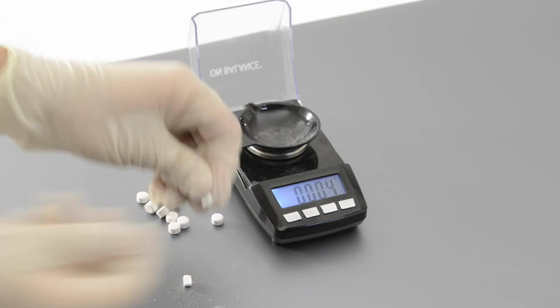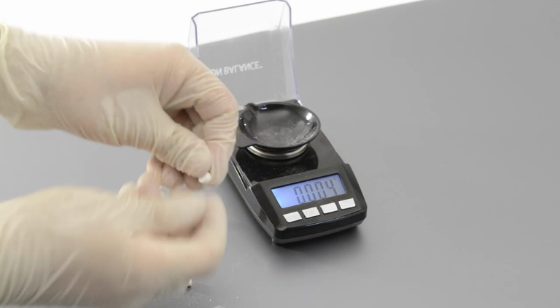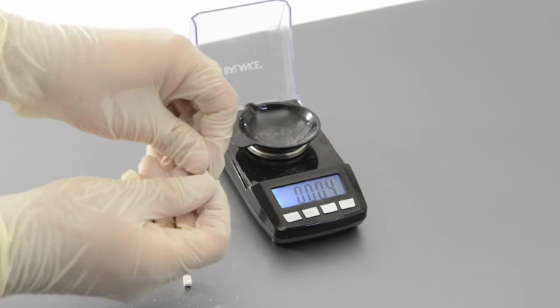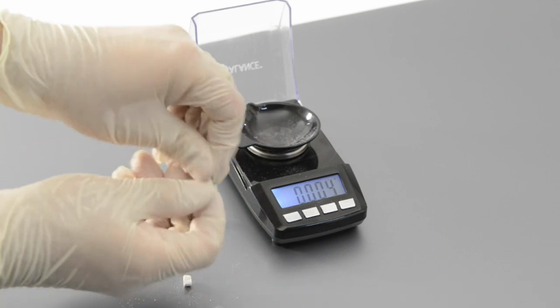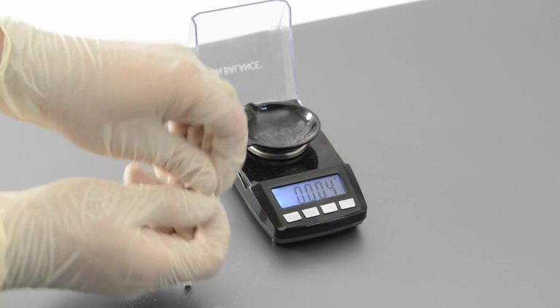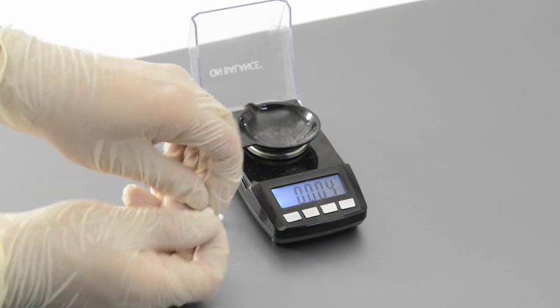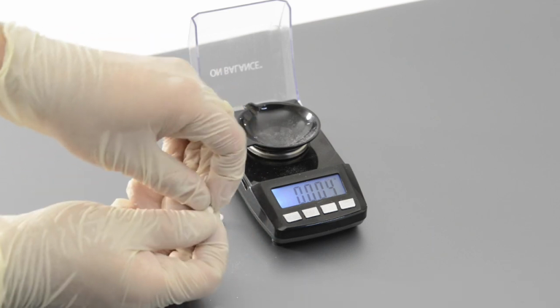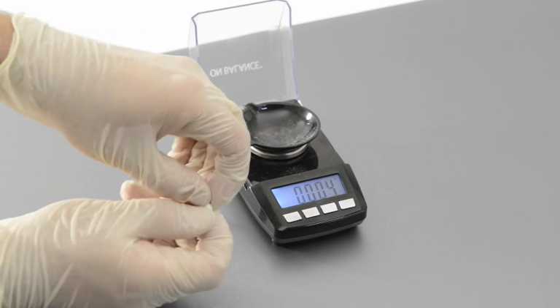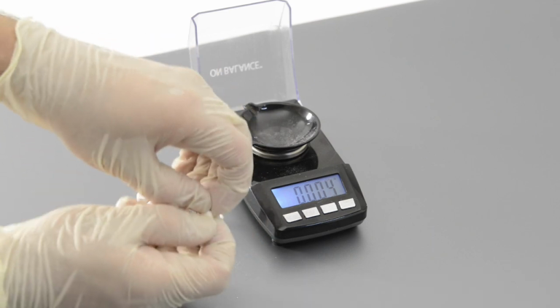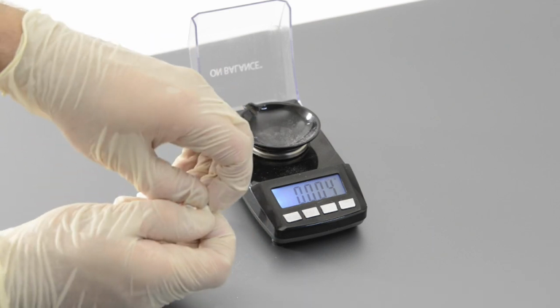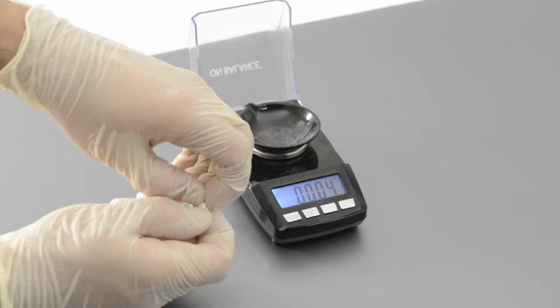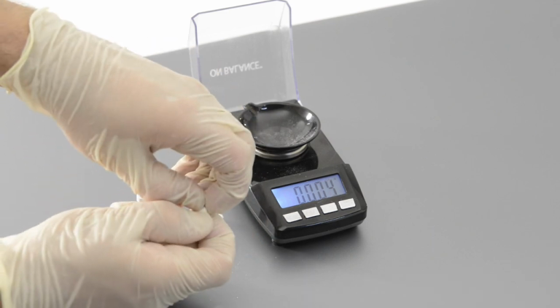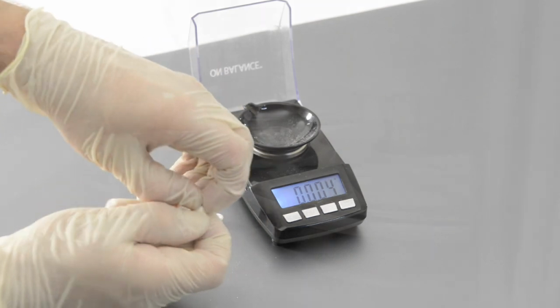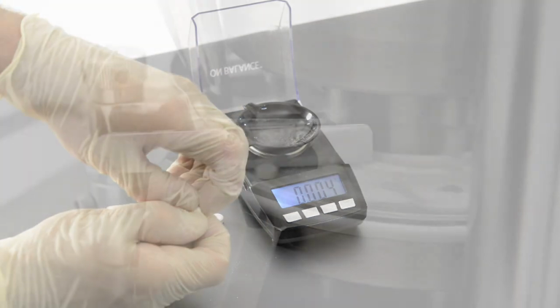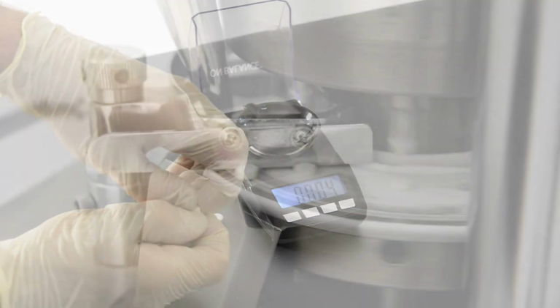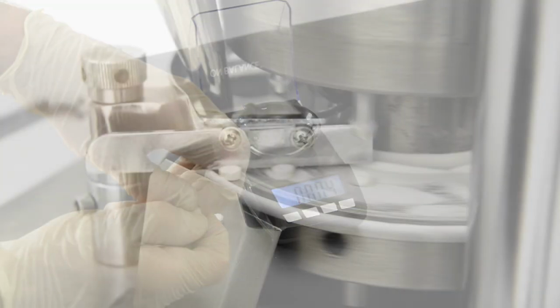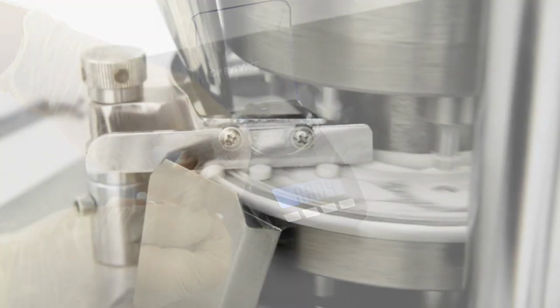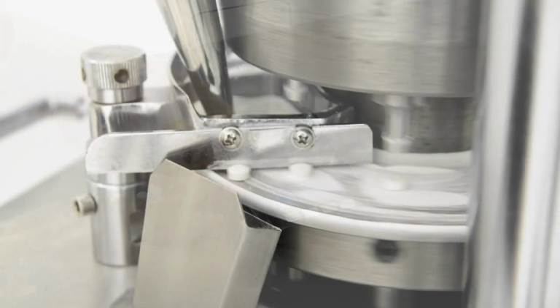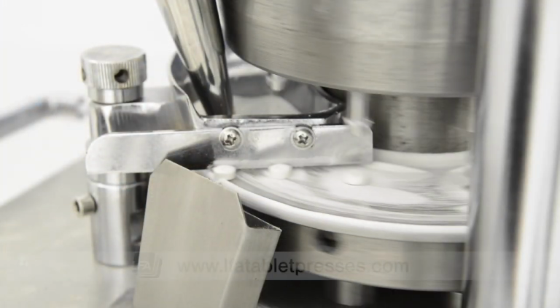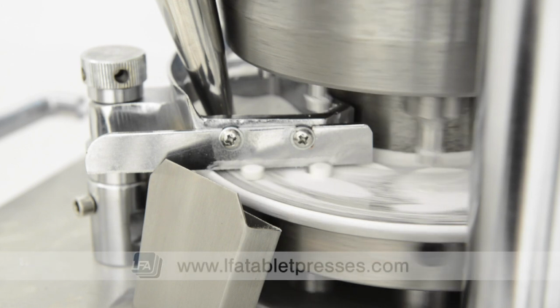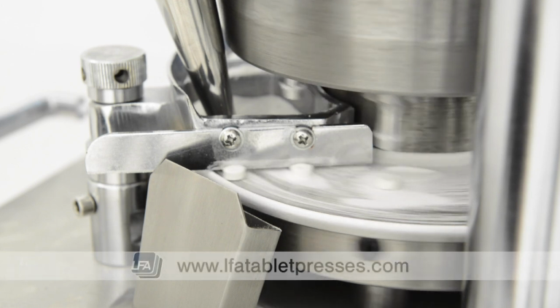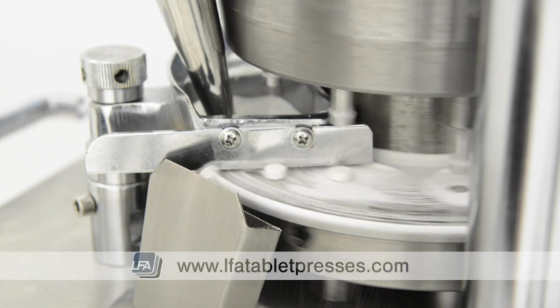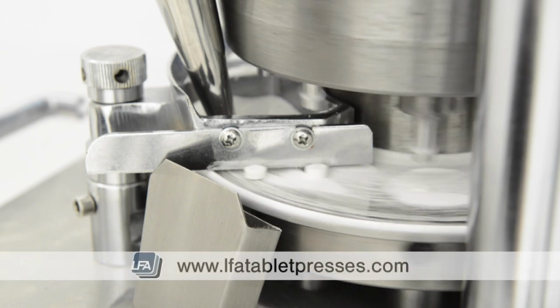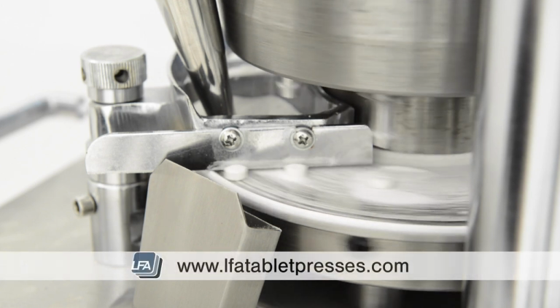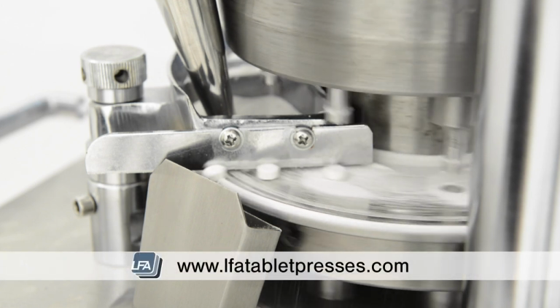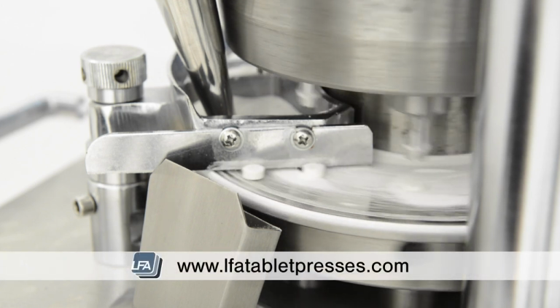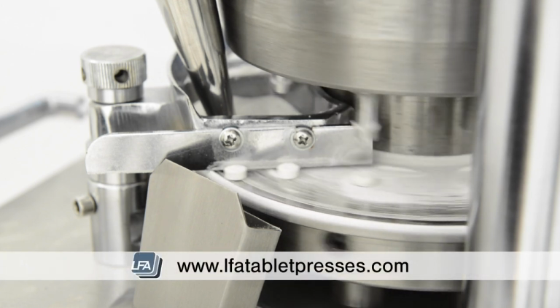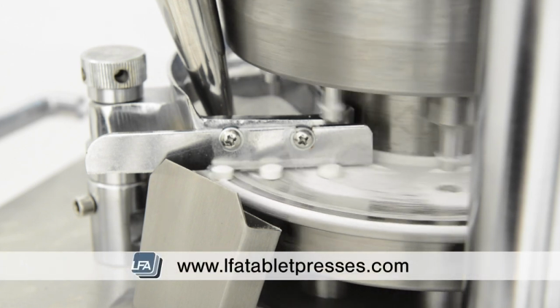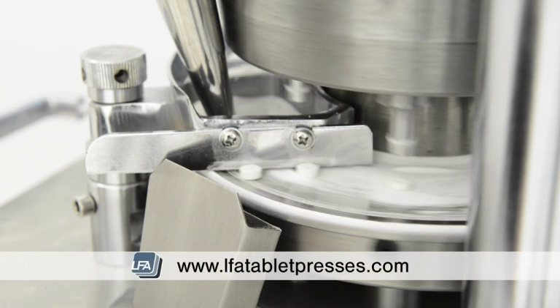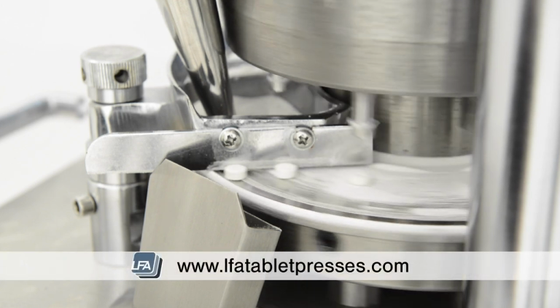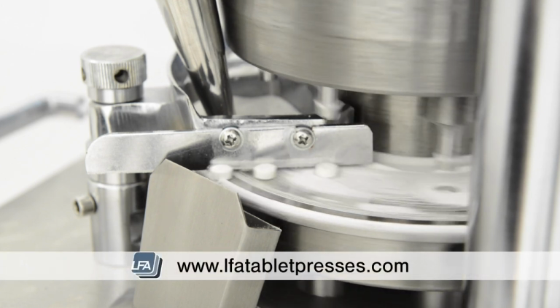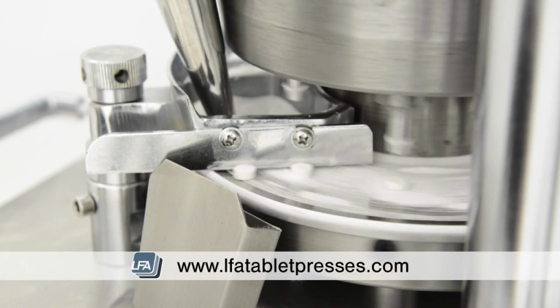However, you can use a tablet hardness tester to get a more accurate reading of how hard your tablet is. Once you have a tablet with the correct weight and thickness, you'll slowly be able to increase the speed for a full batch.